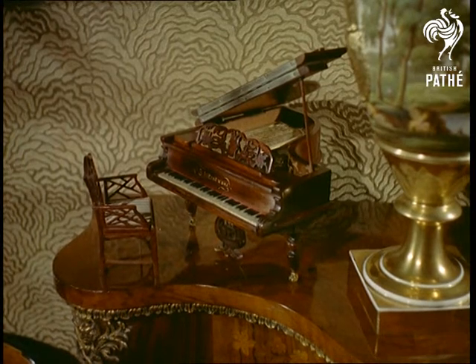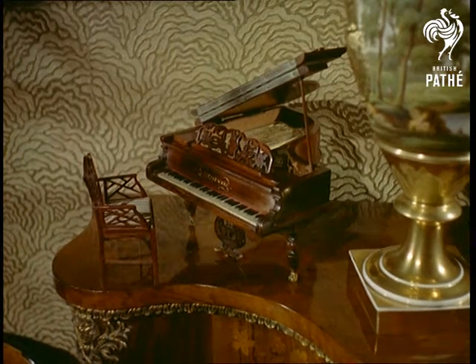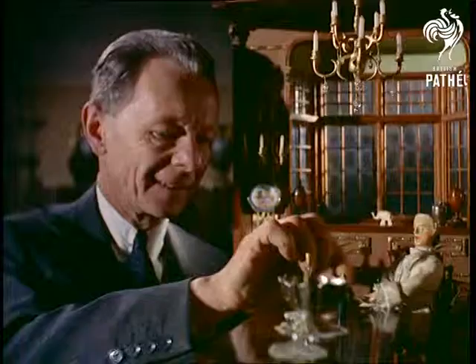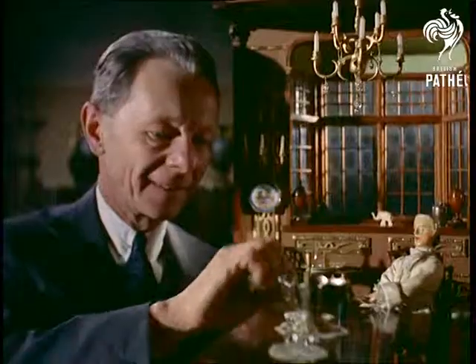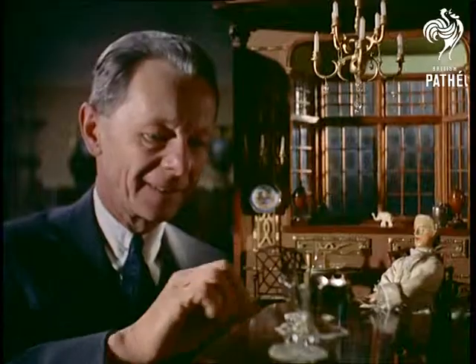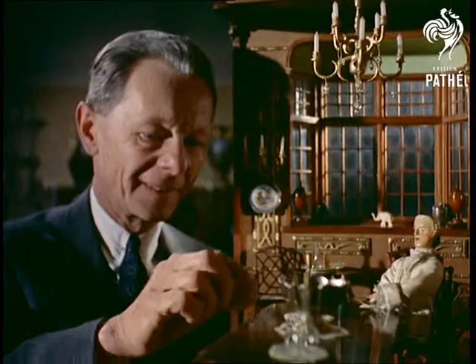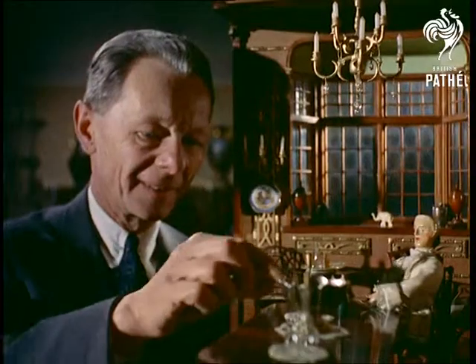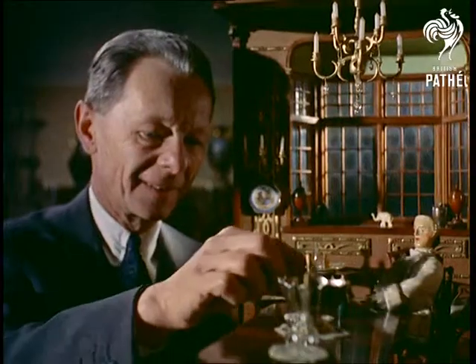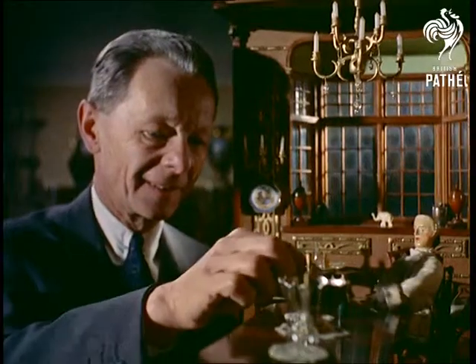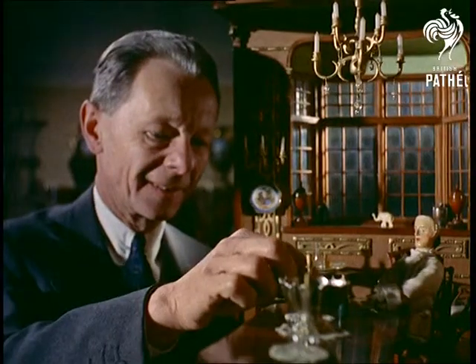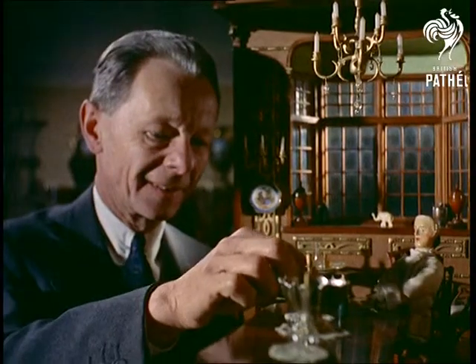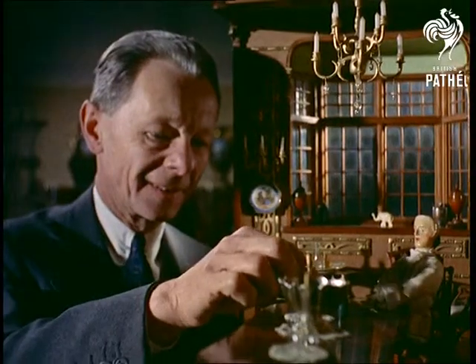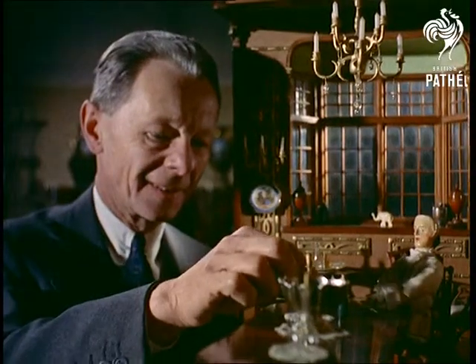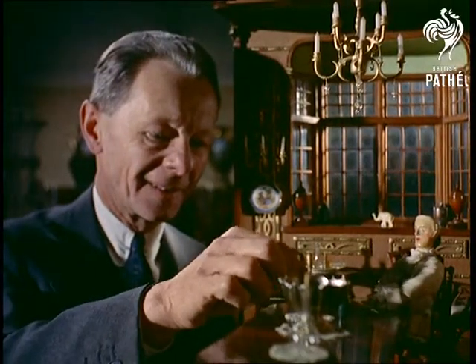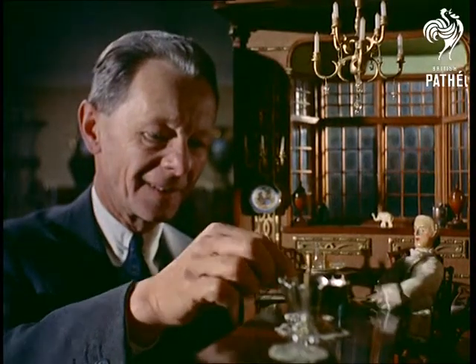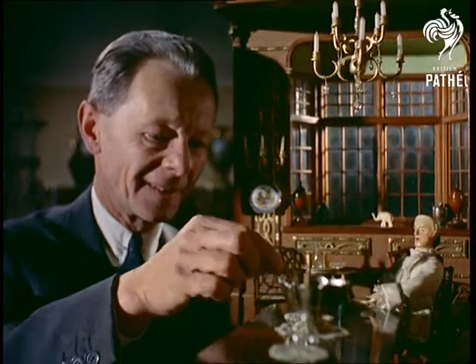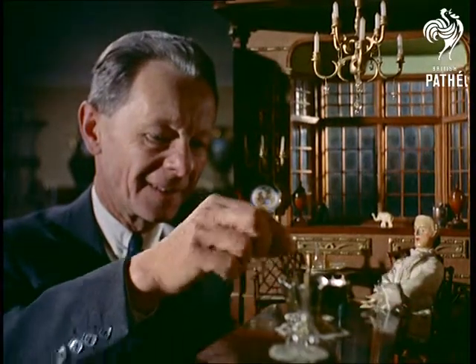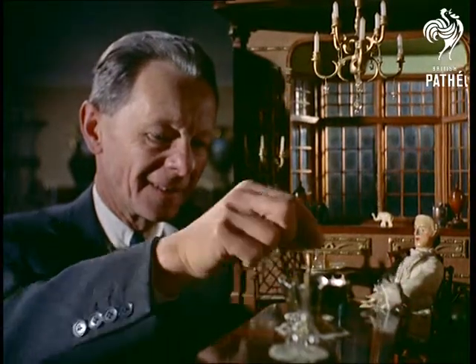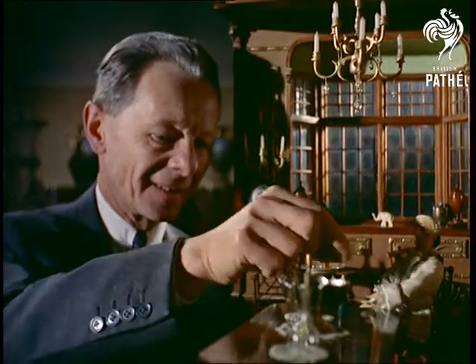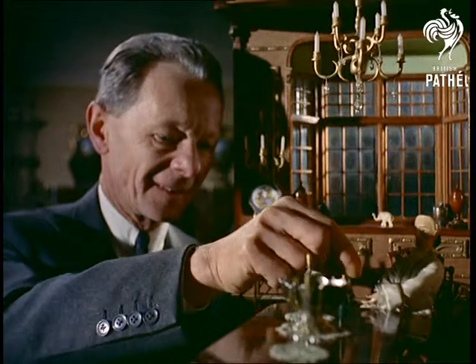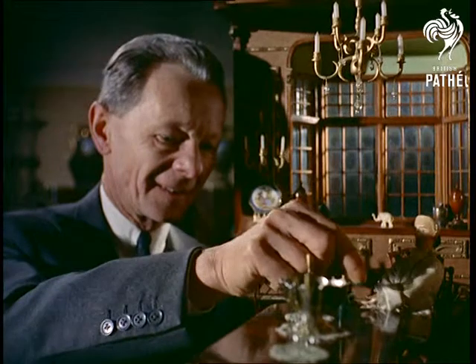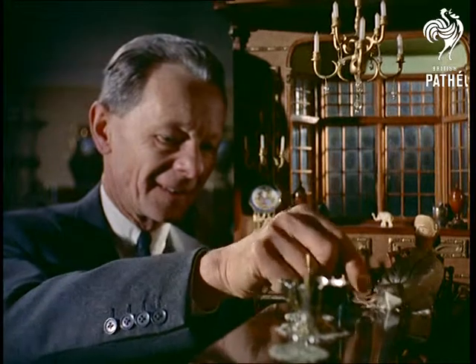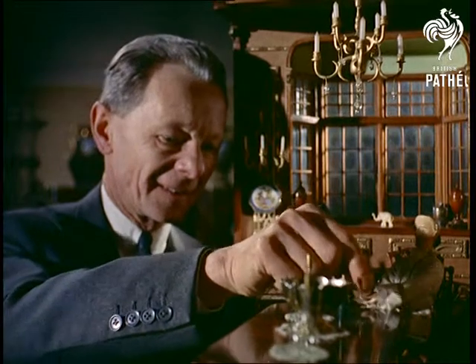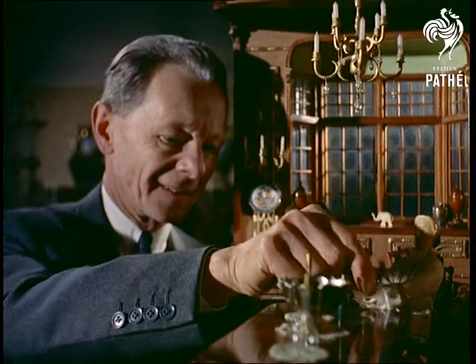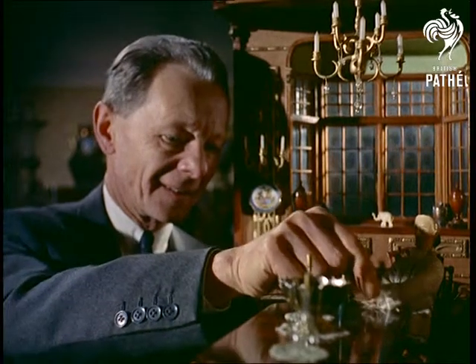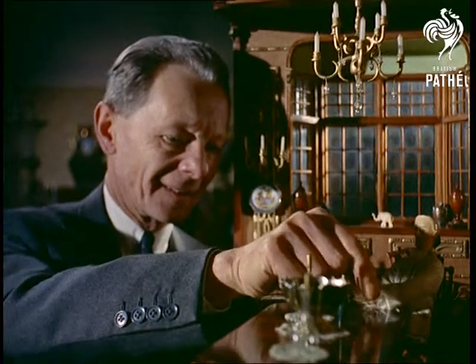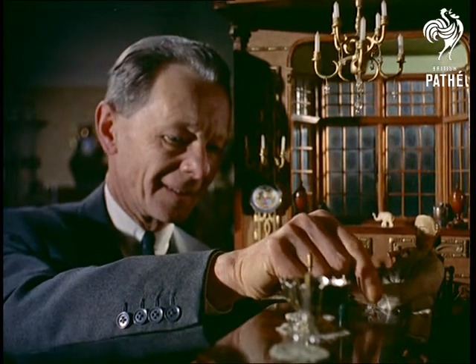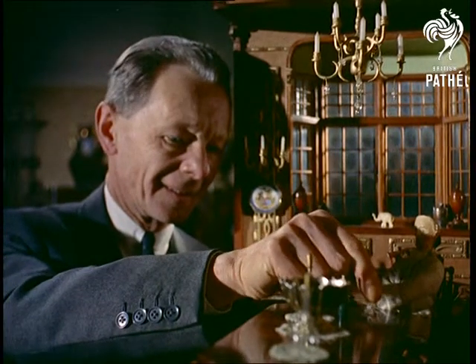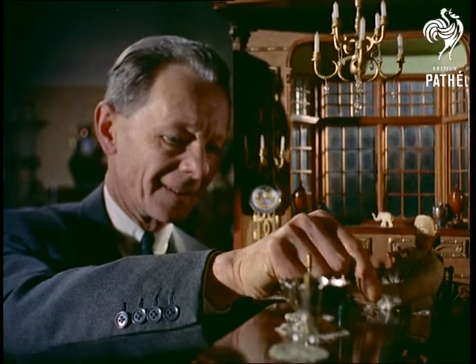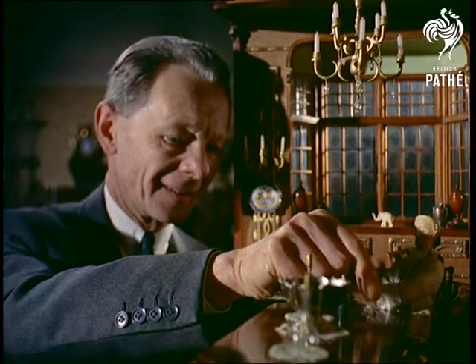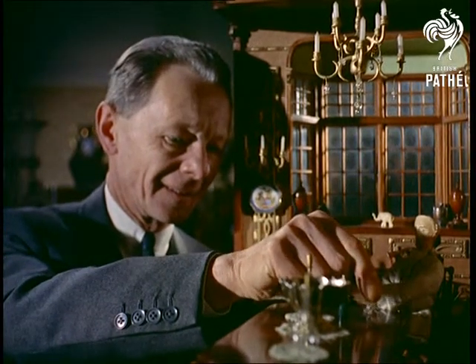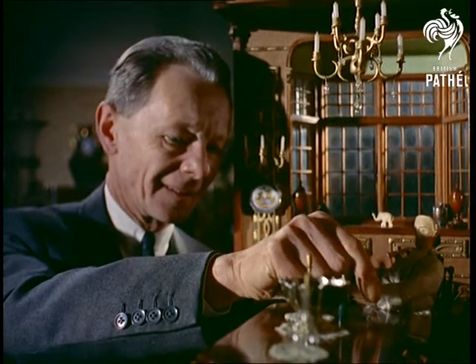Altogether, a fine tribute to a master of two forms of art.